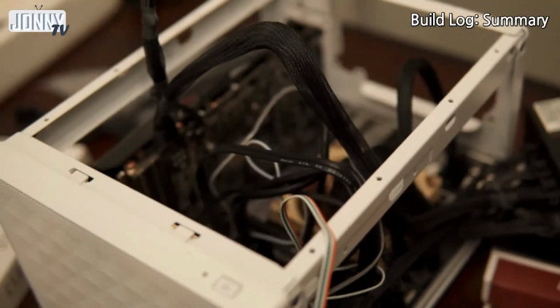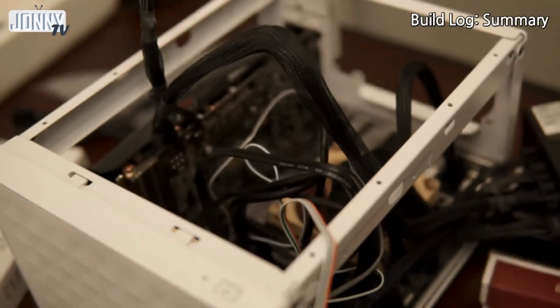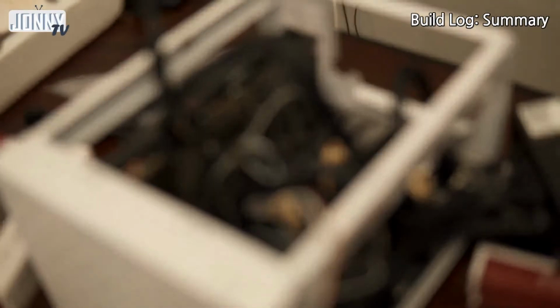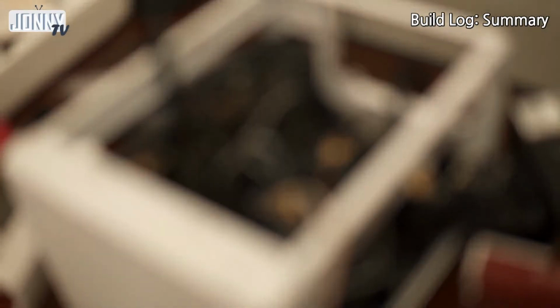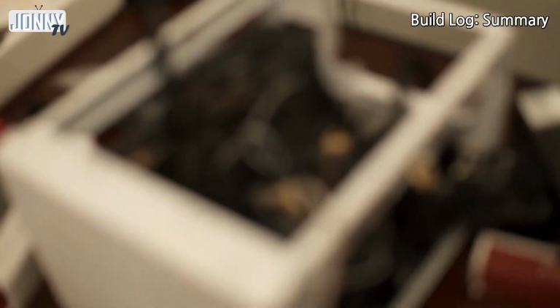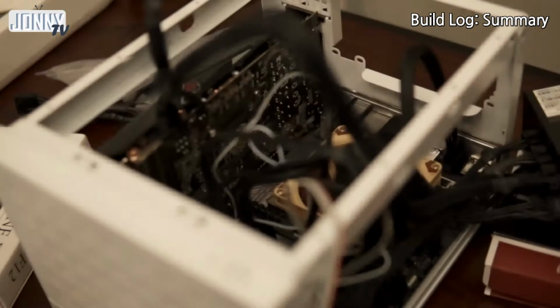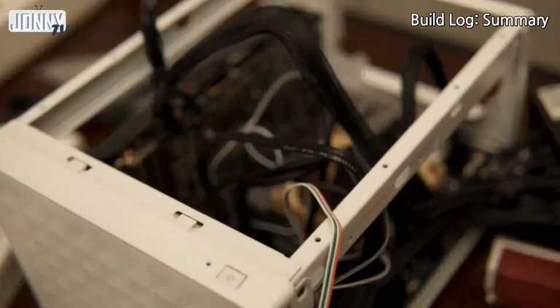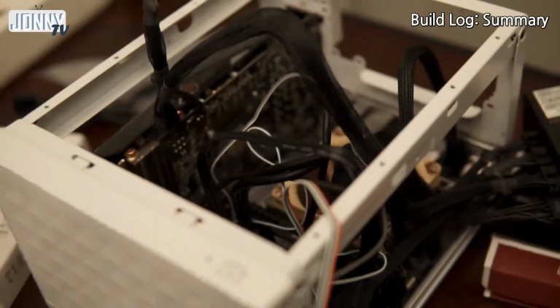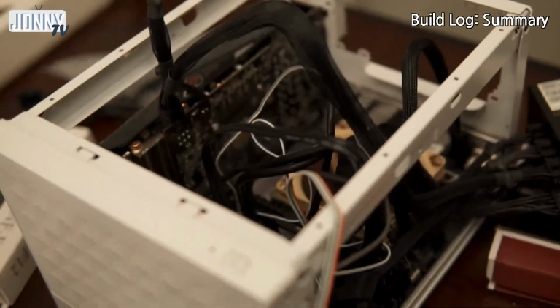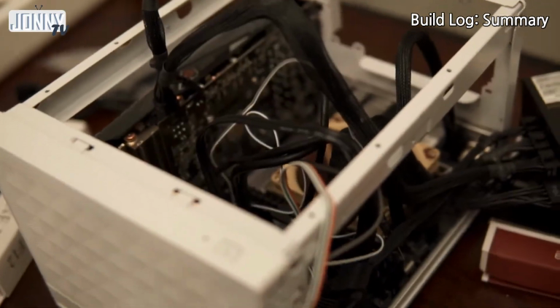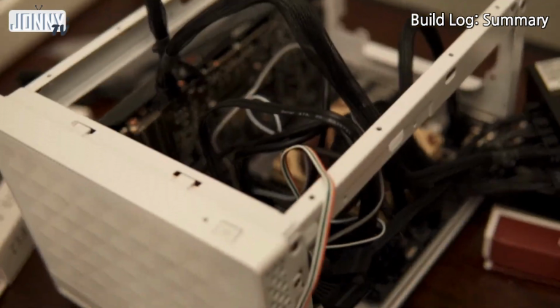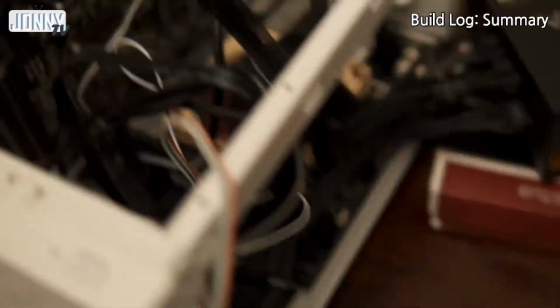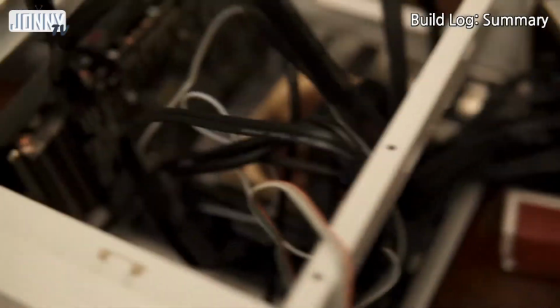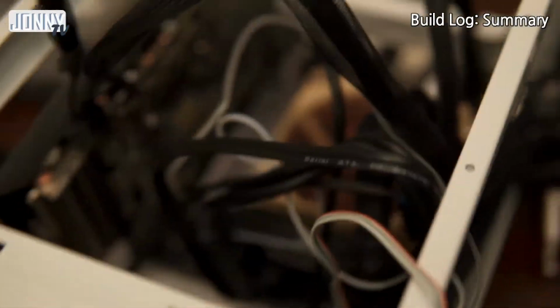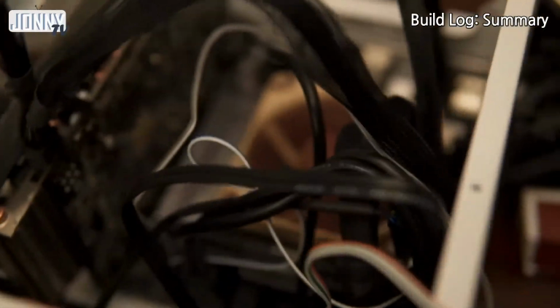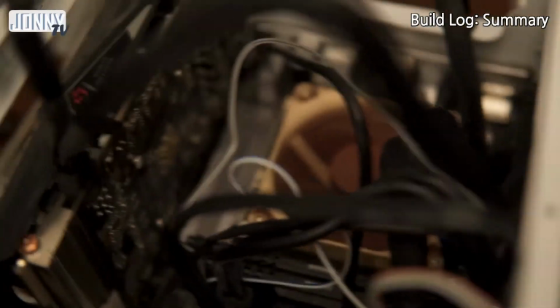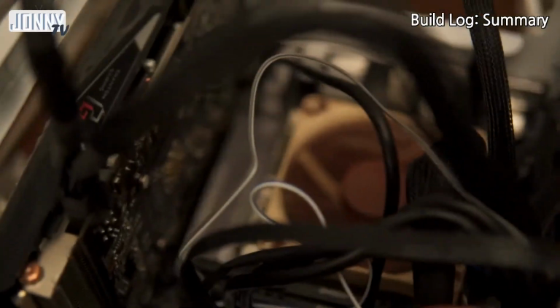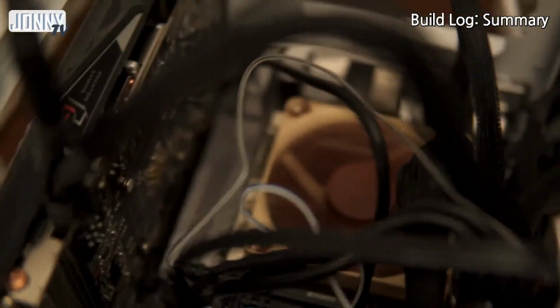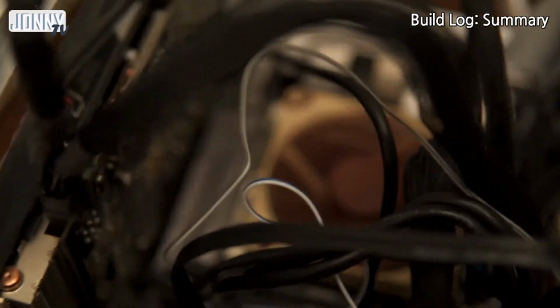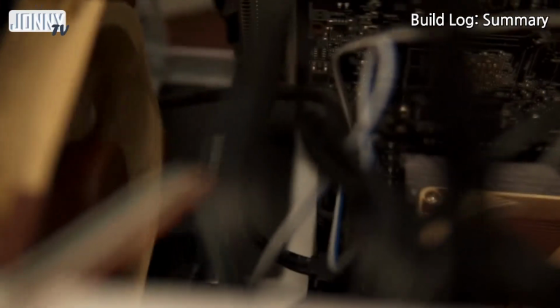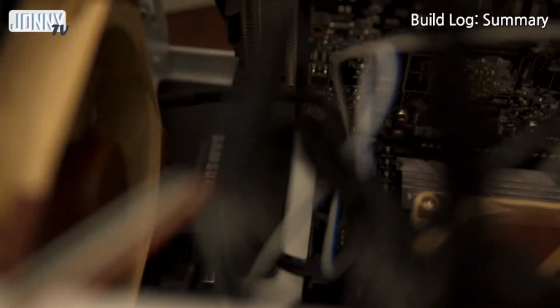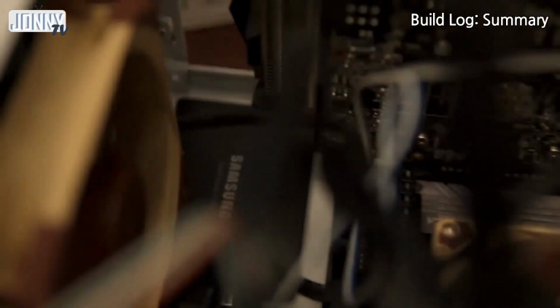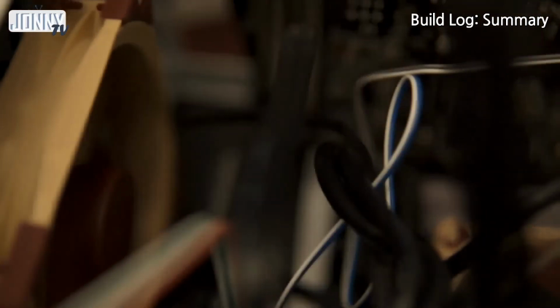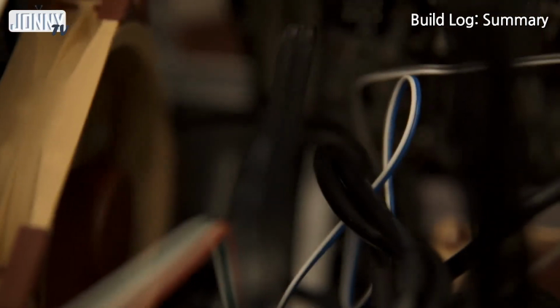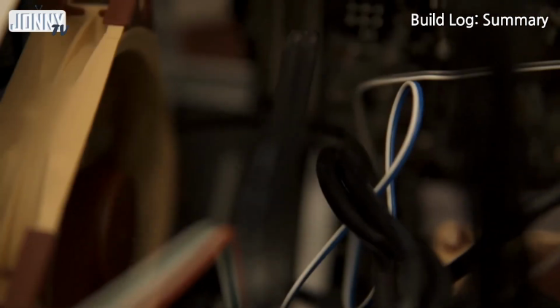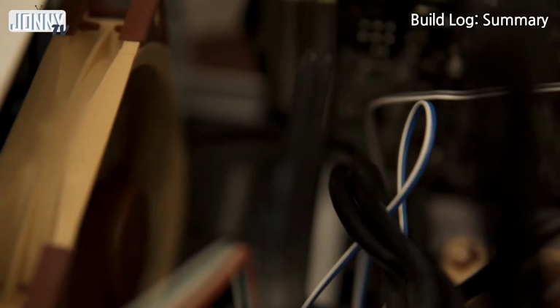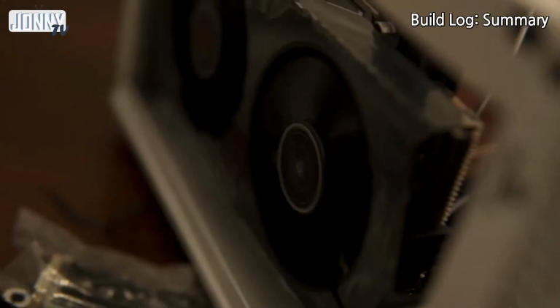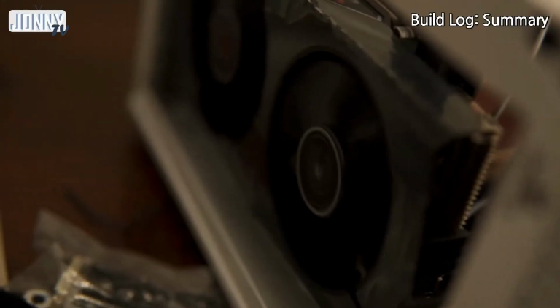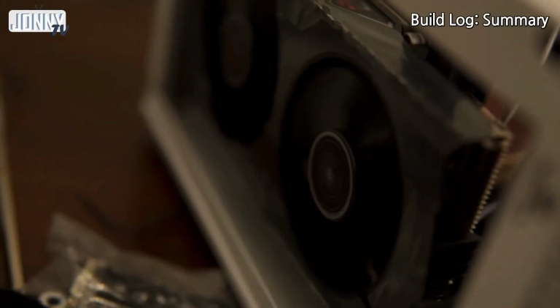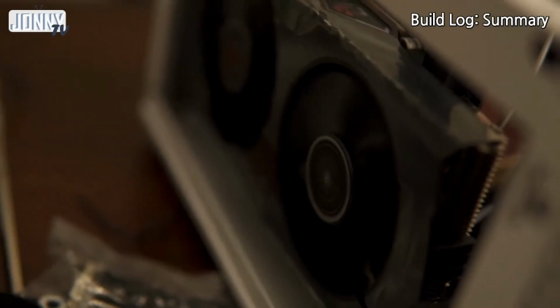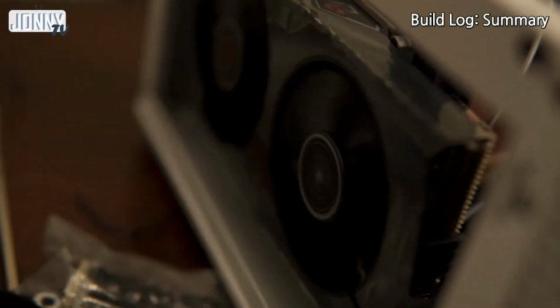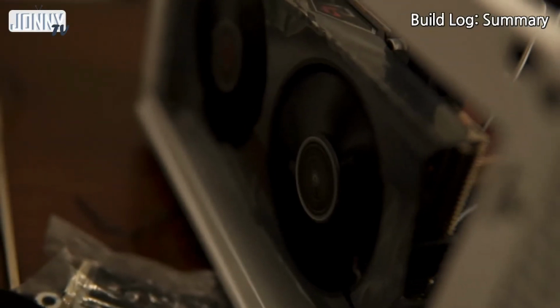I powered on everything — fans are turning, the fan here is turning, and the graphics card is turning.